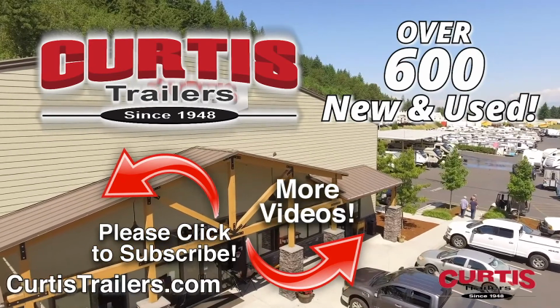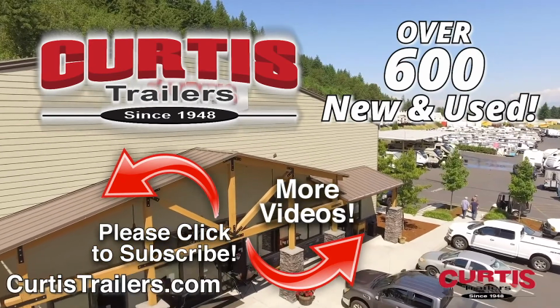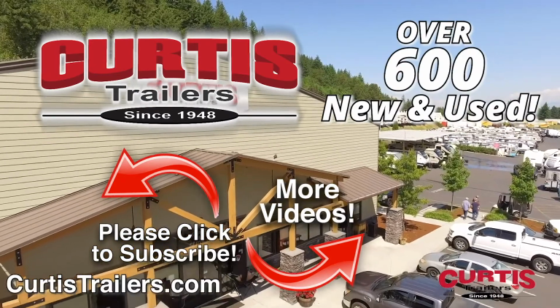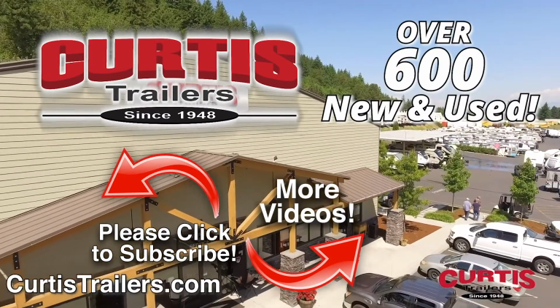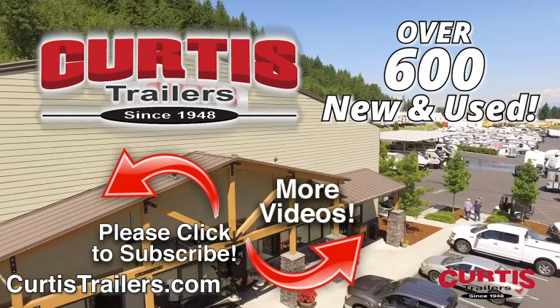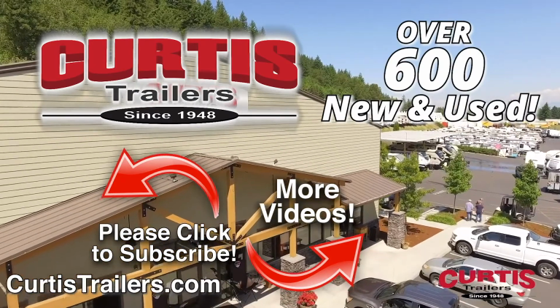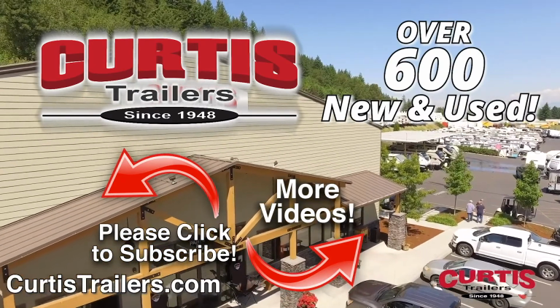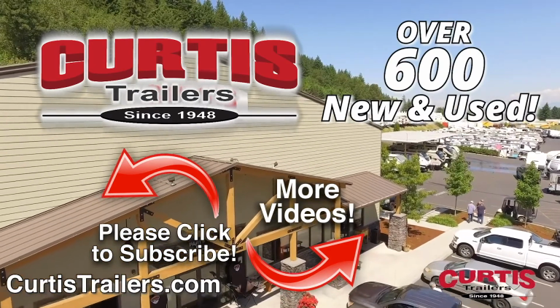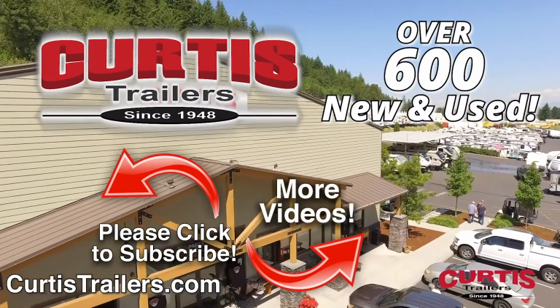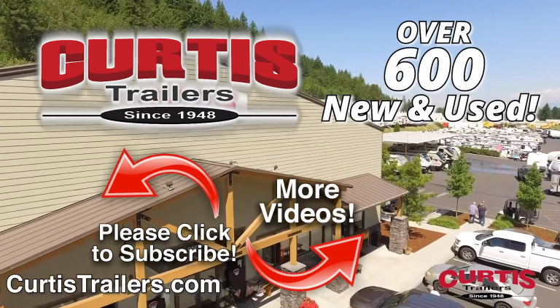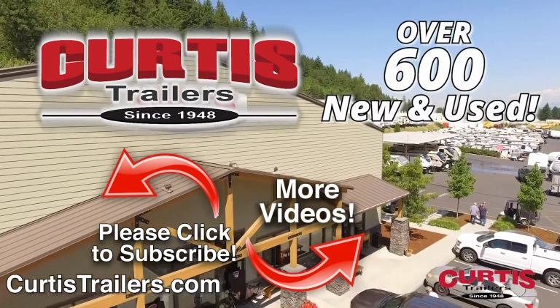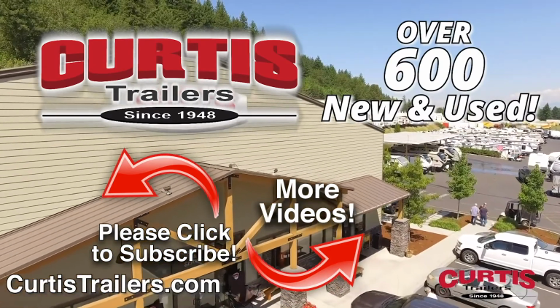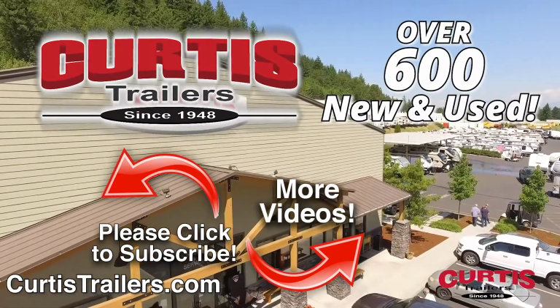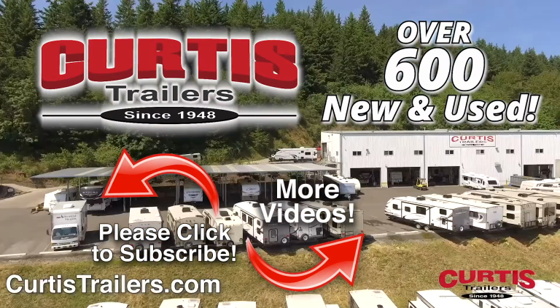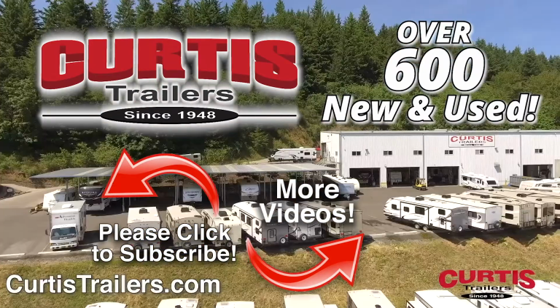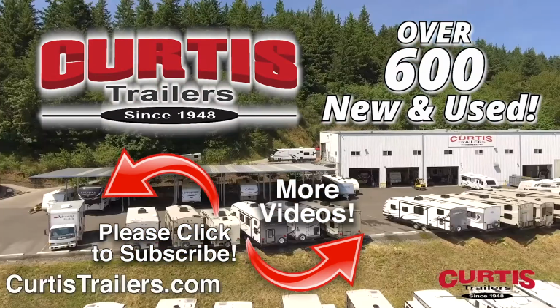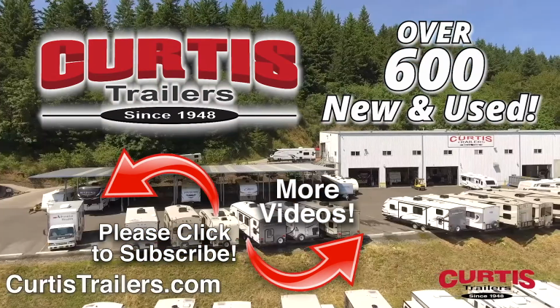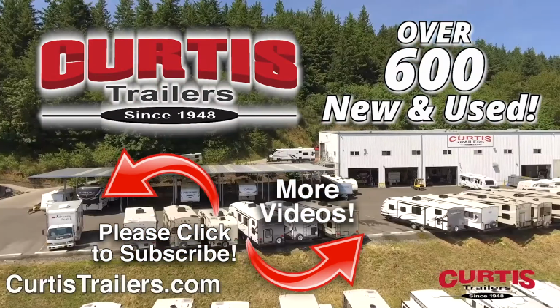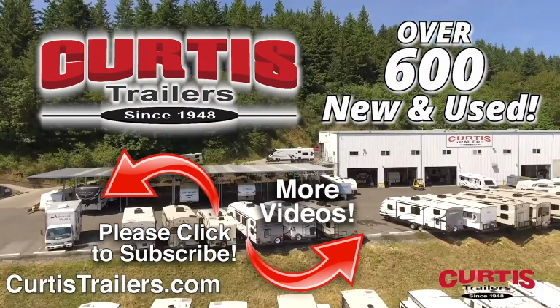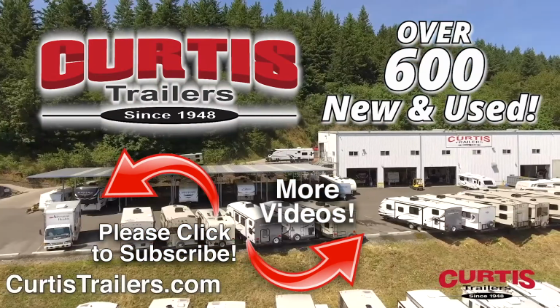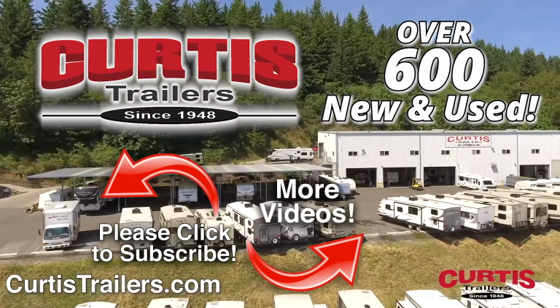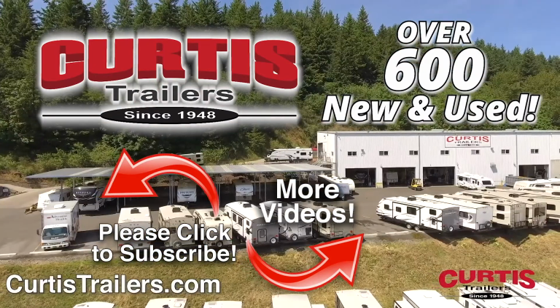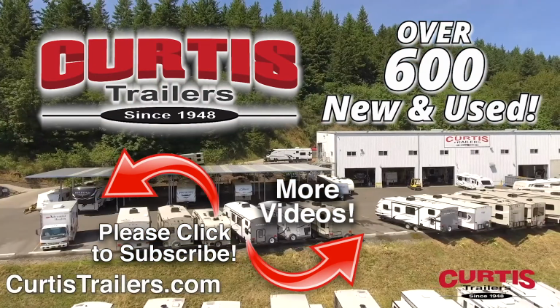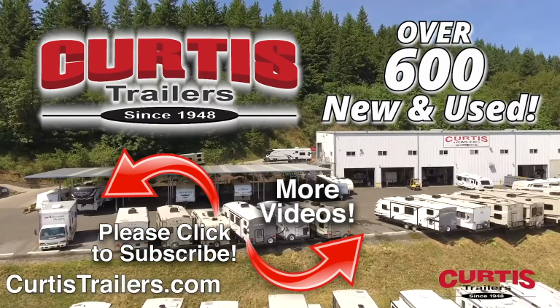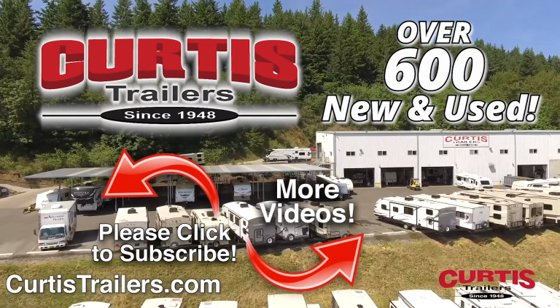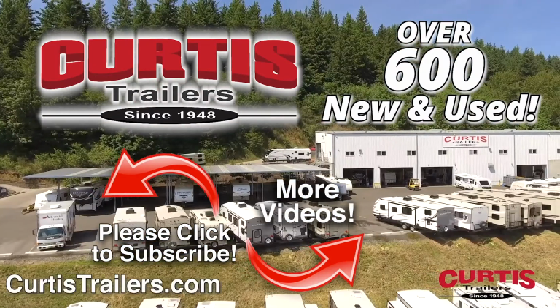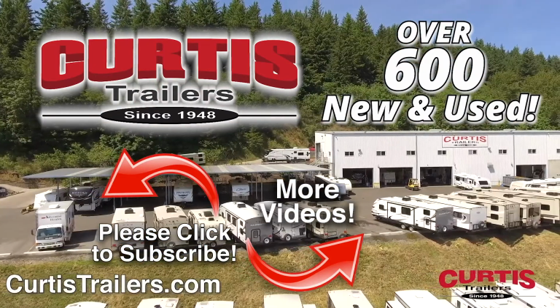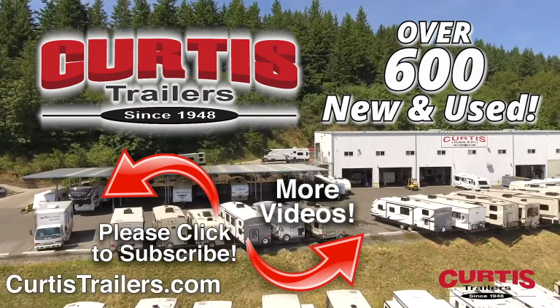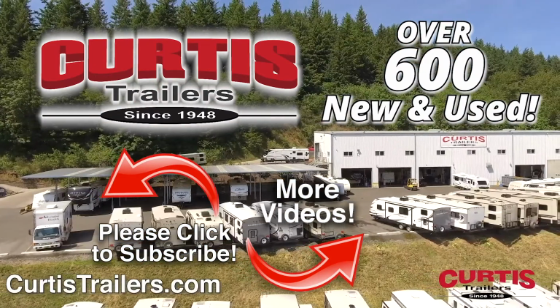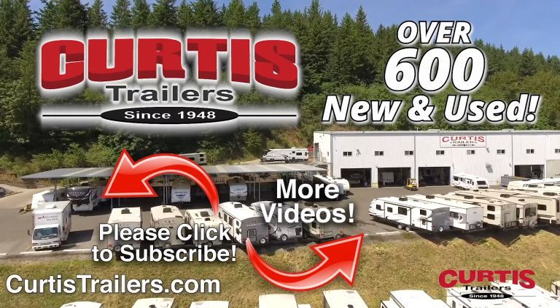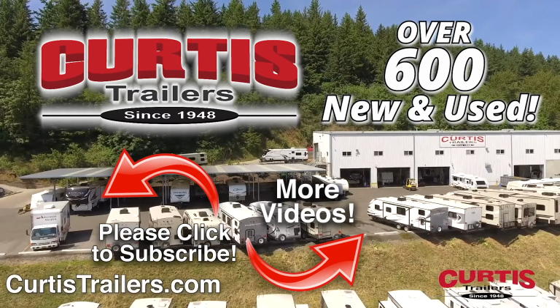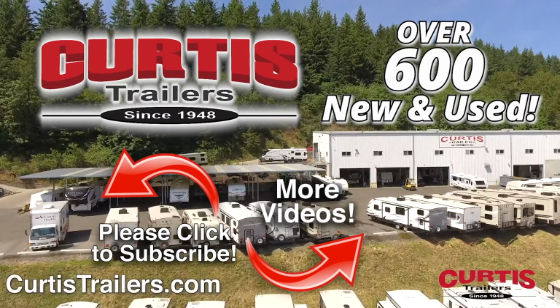We'll see you next time. Curtis Trailers has the right RV for you at the right price right now.